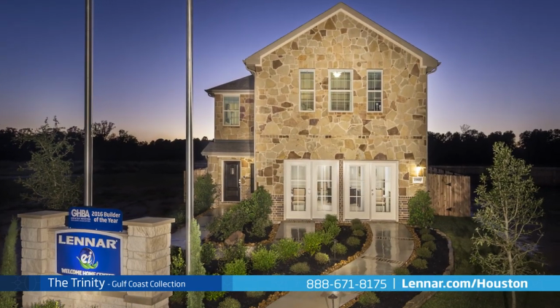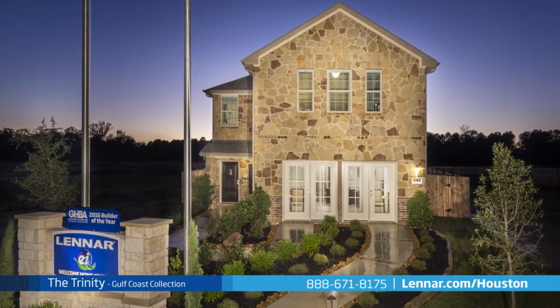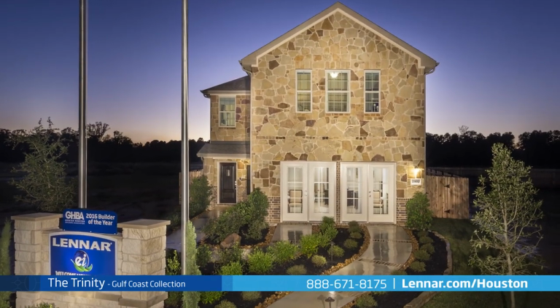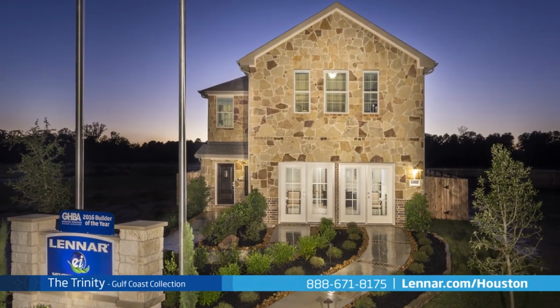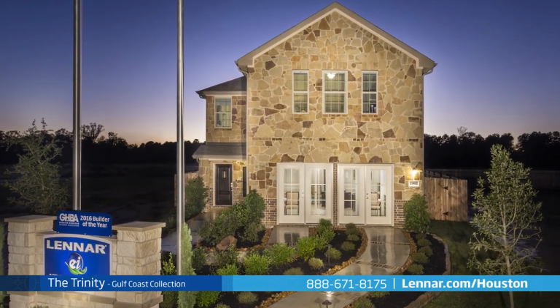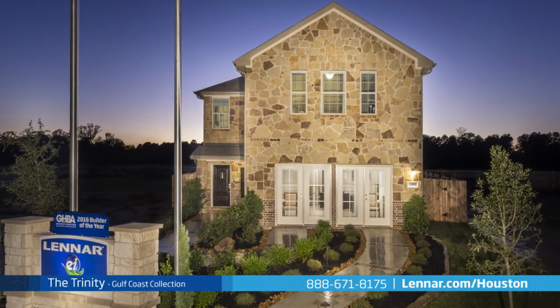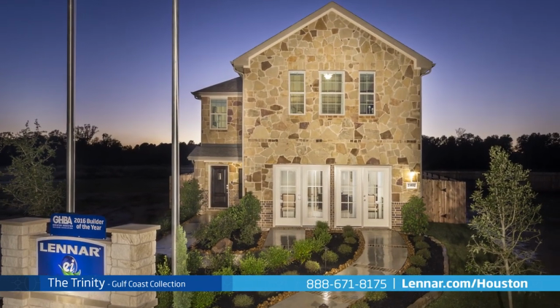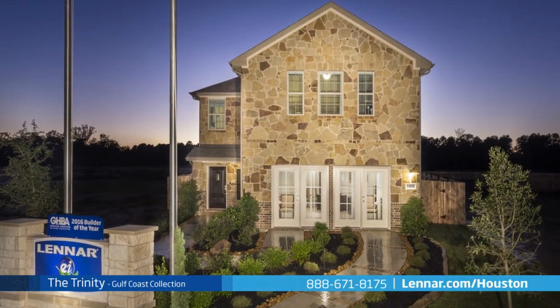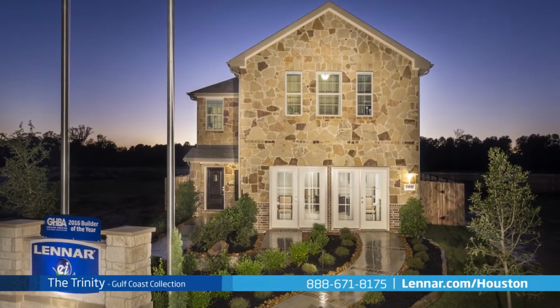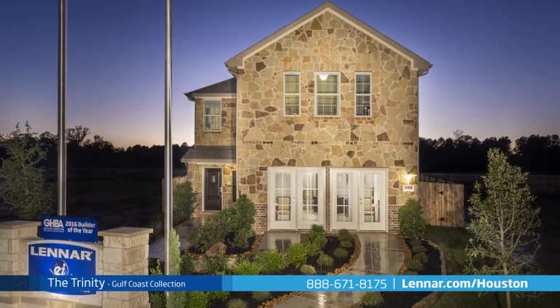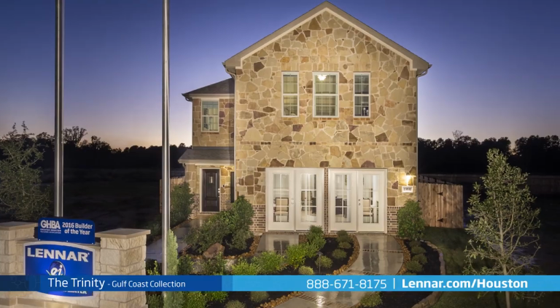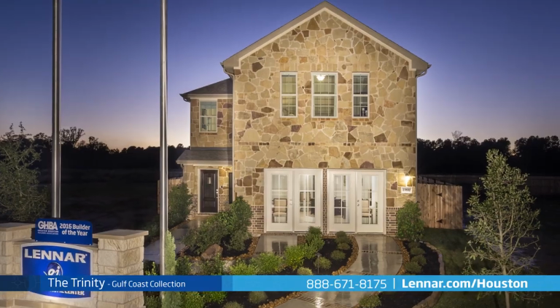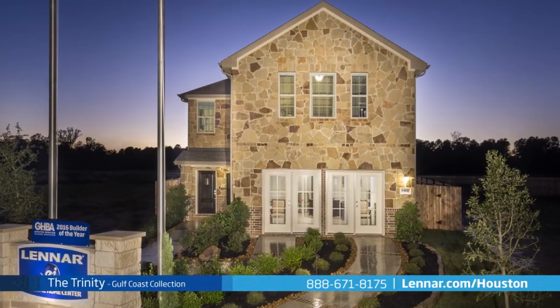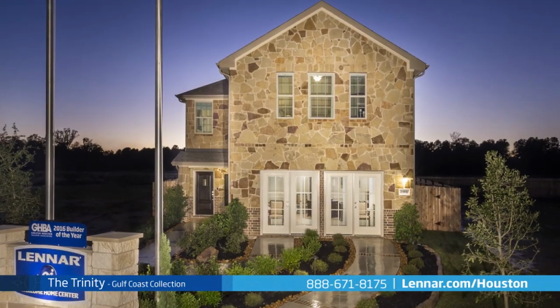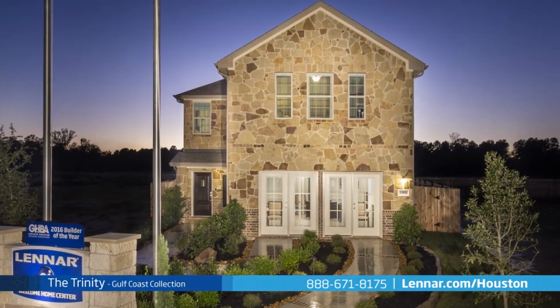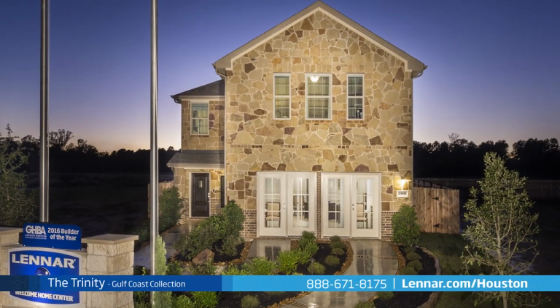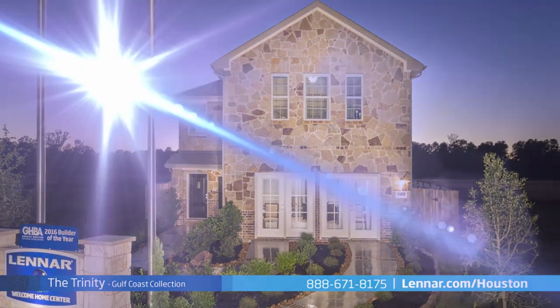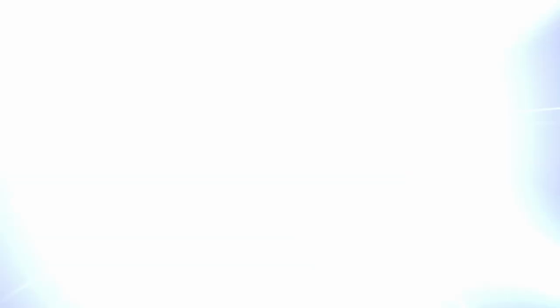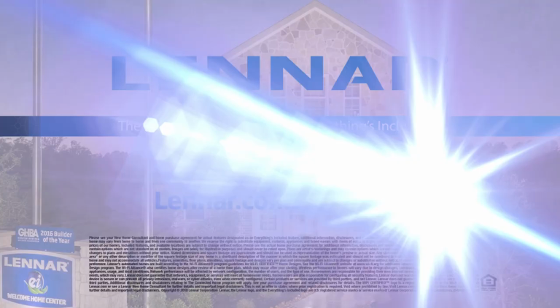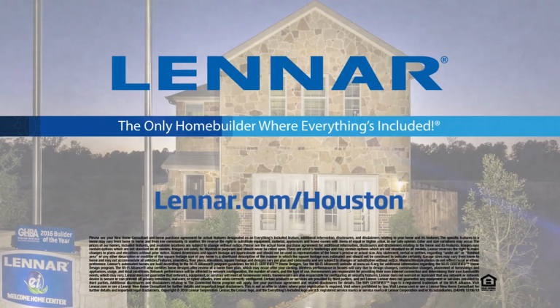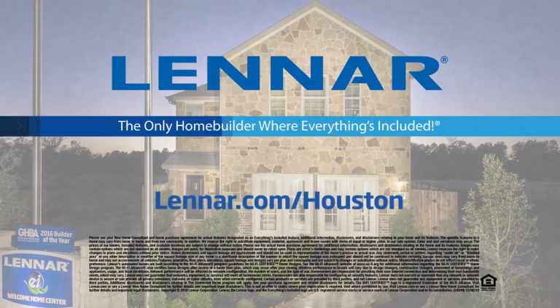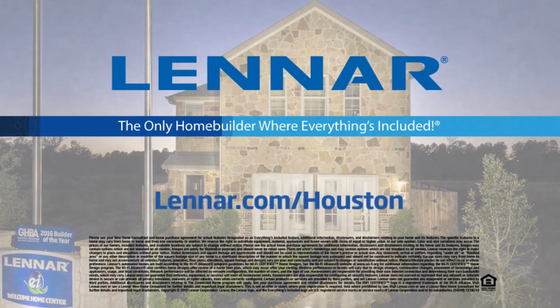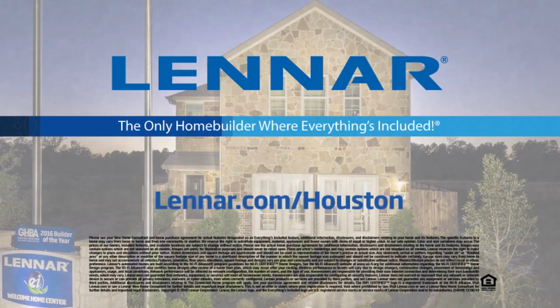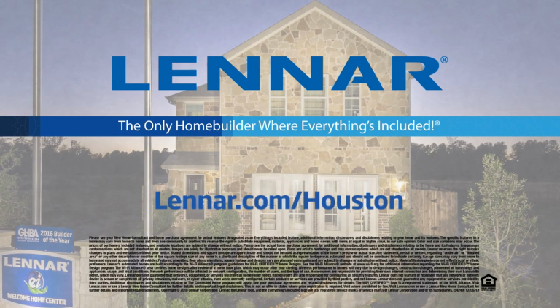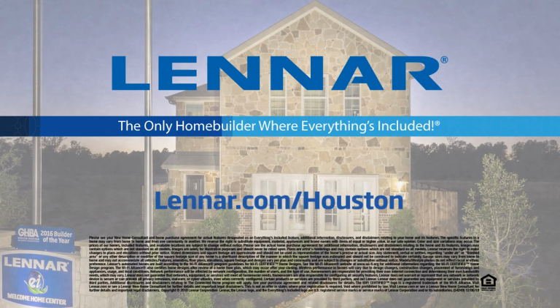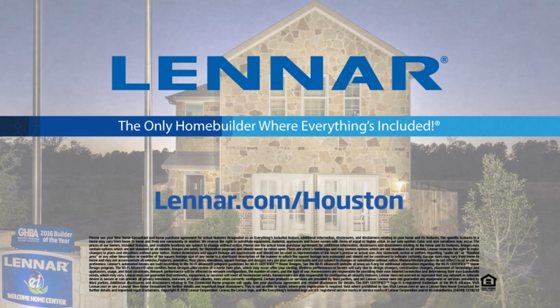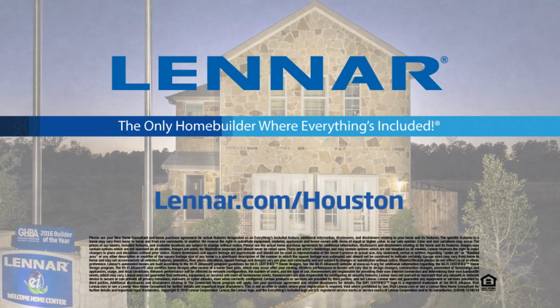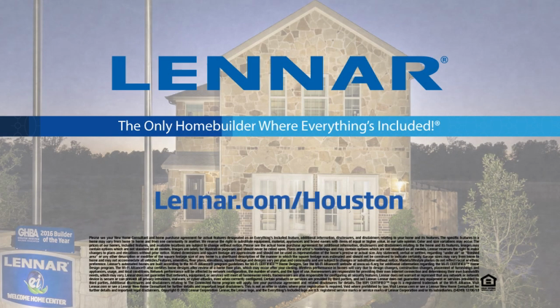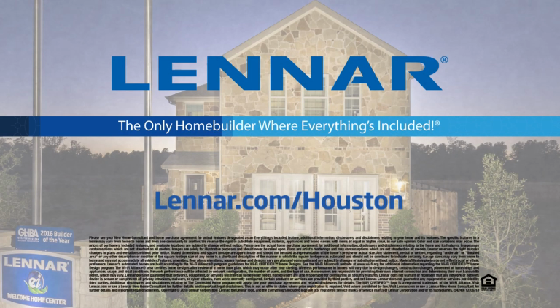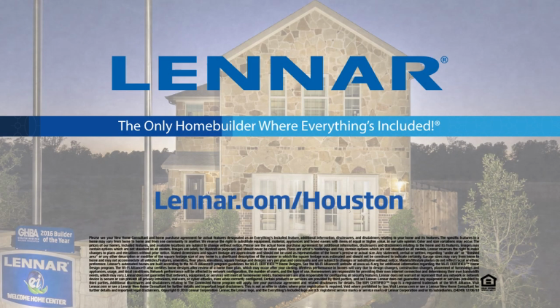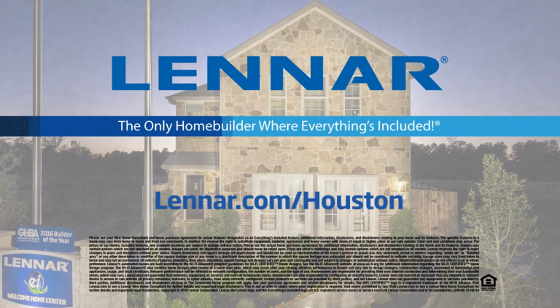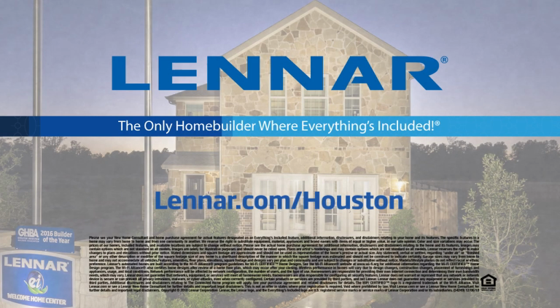For more information on this amazing new home, or for directions to any of our premier Houston communities, visit Lennar.com/Houston.